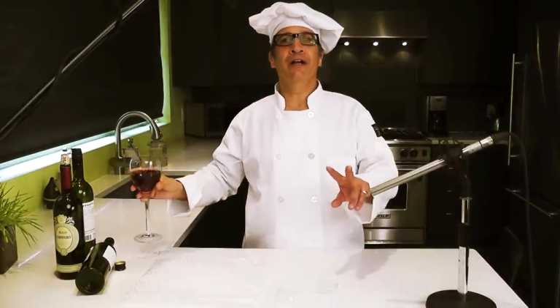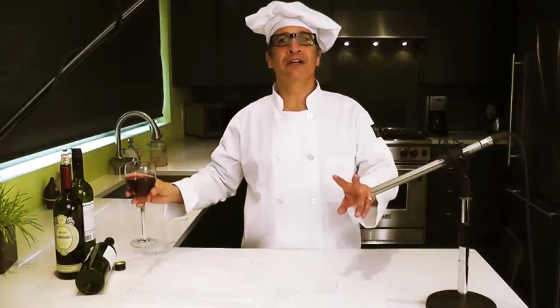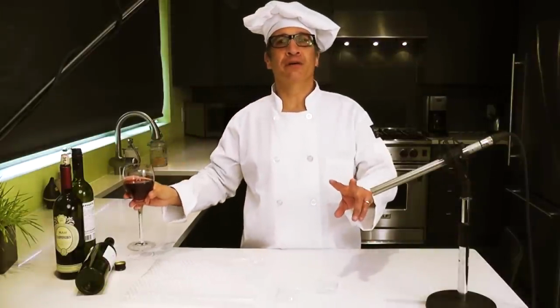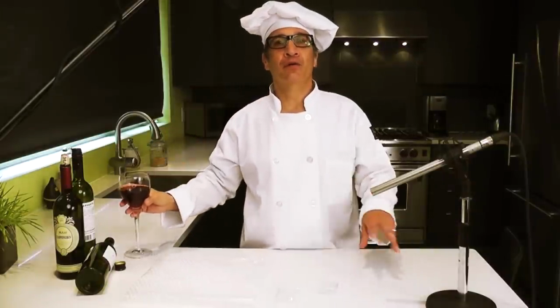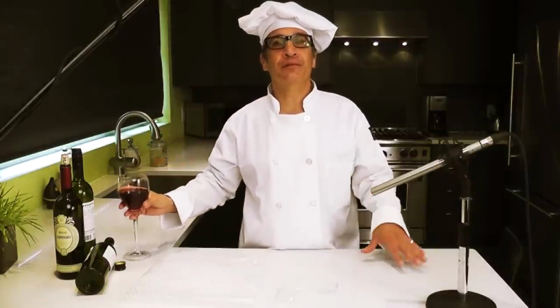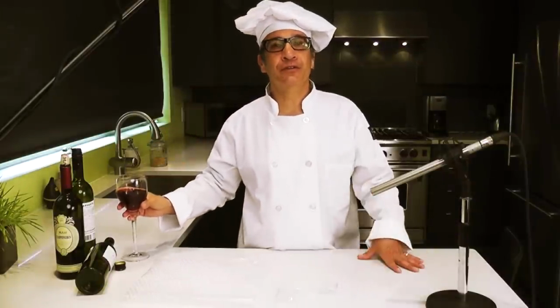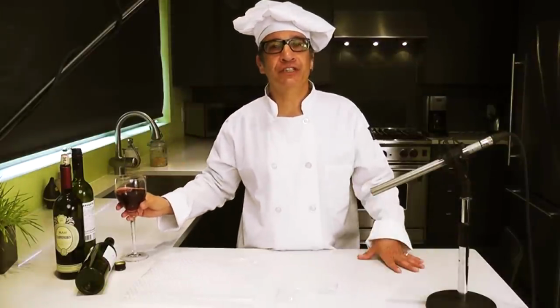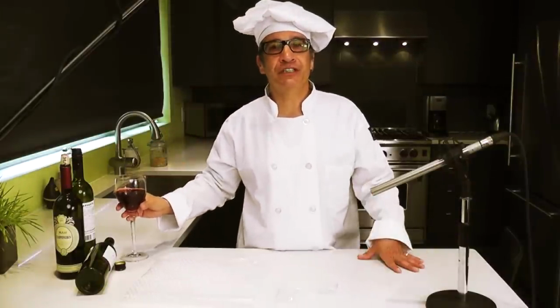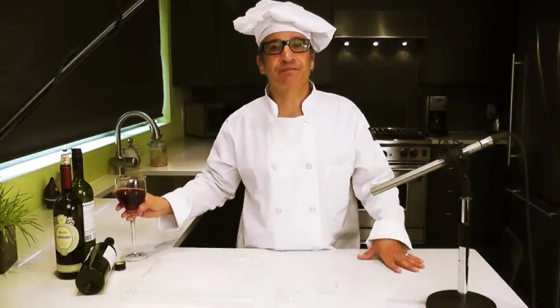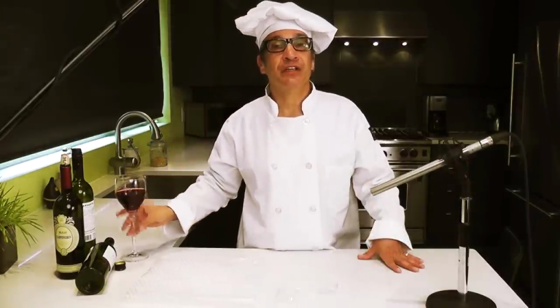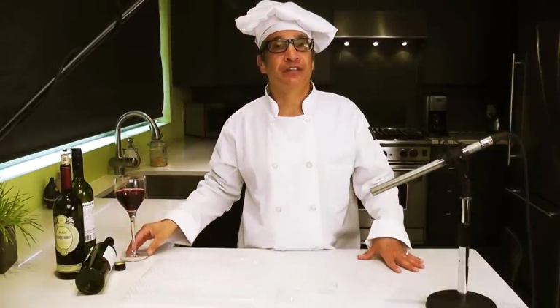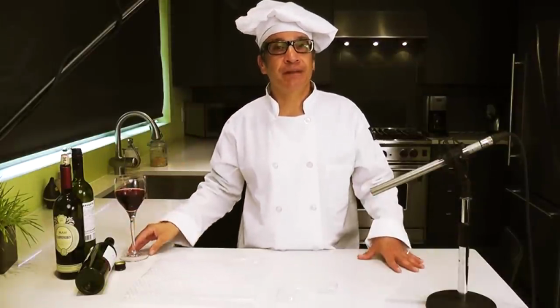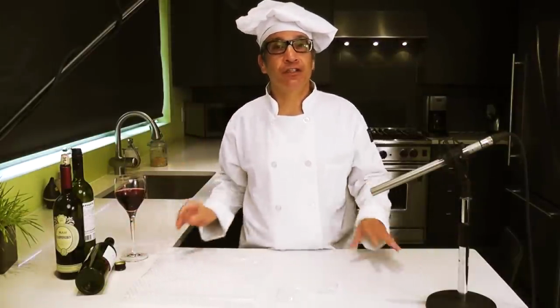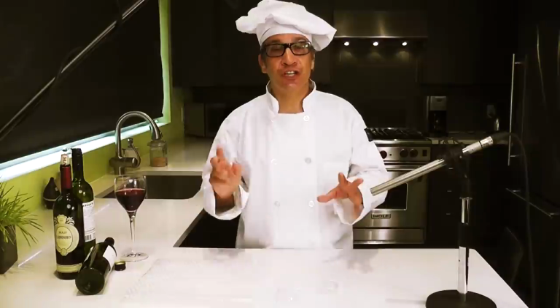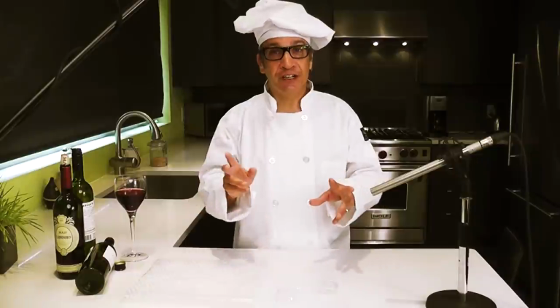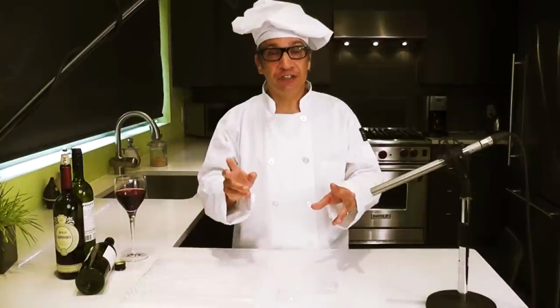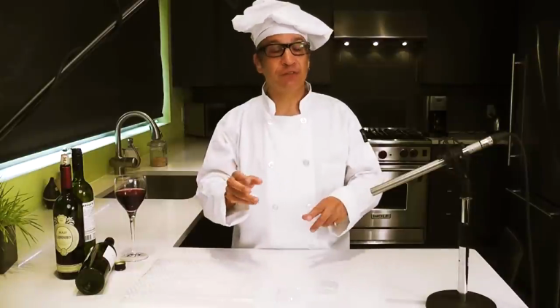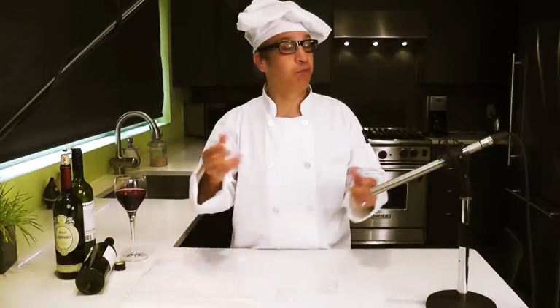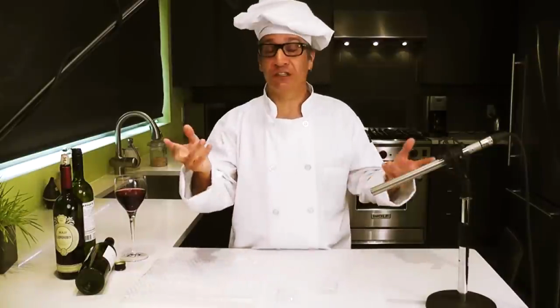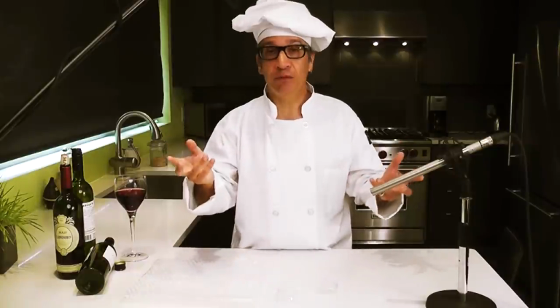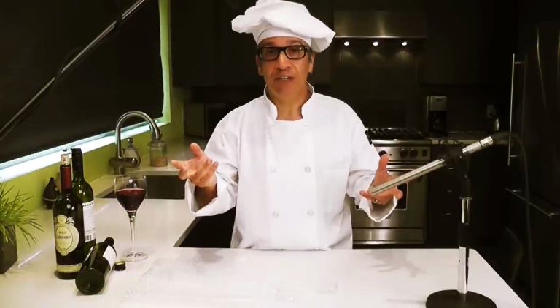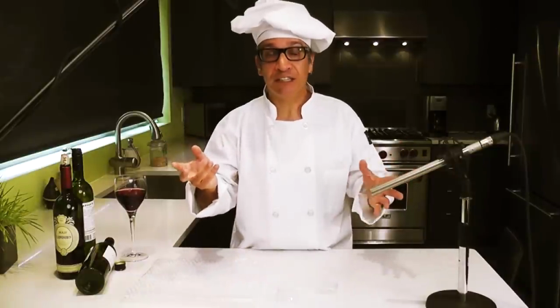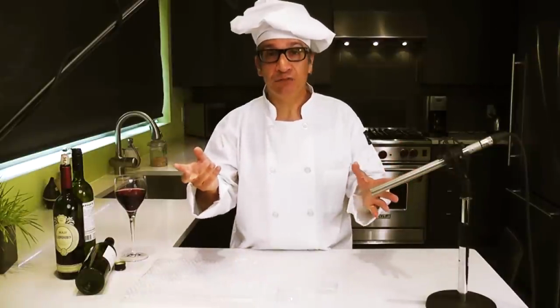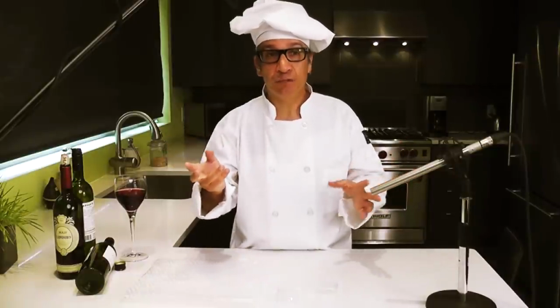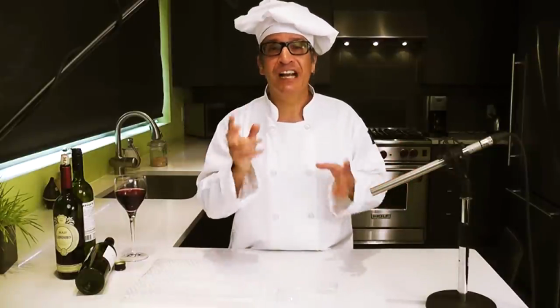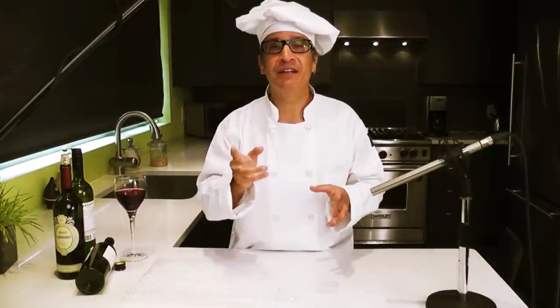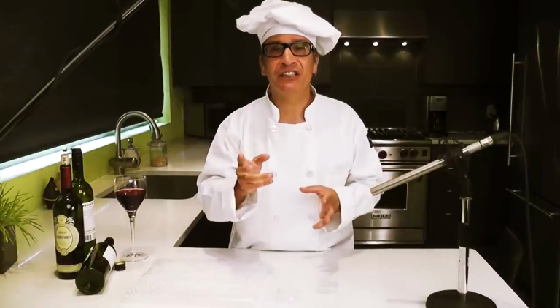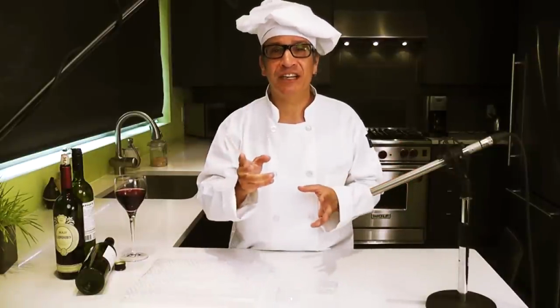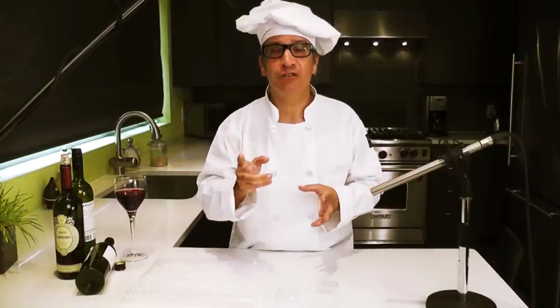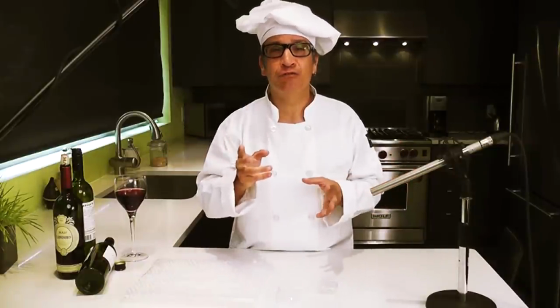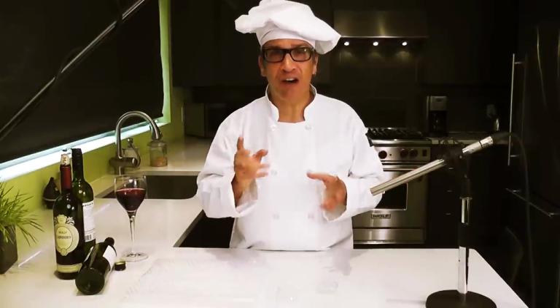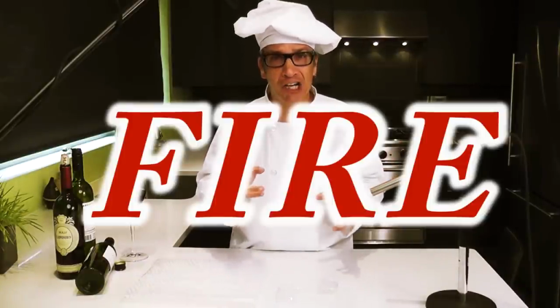Hiya there! Welcome to the noisy kitchen. Today I'm going to show you how to do something lots of people have been asking me for — how do you make the sound of fire?